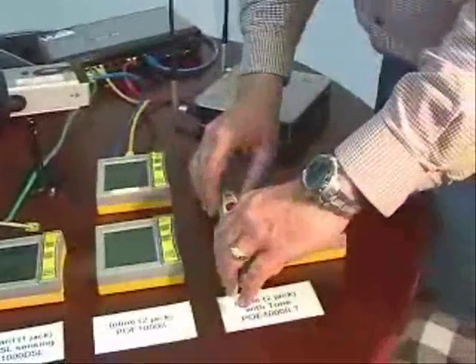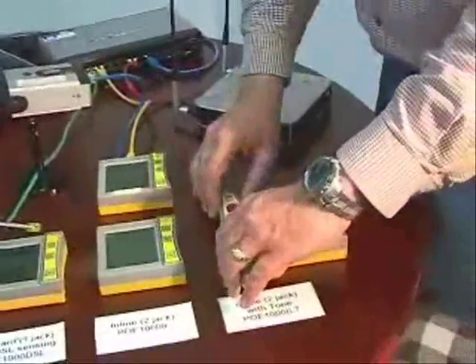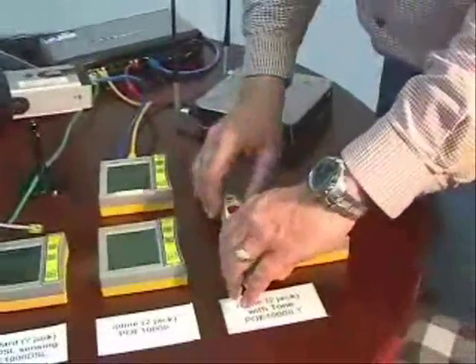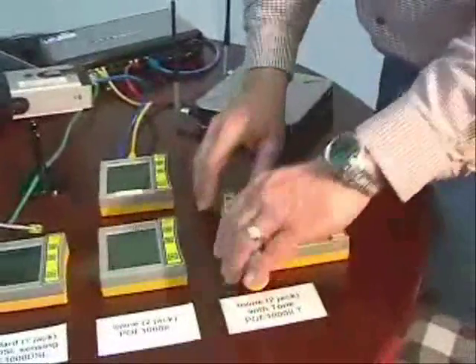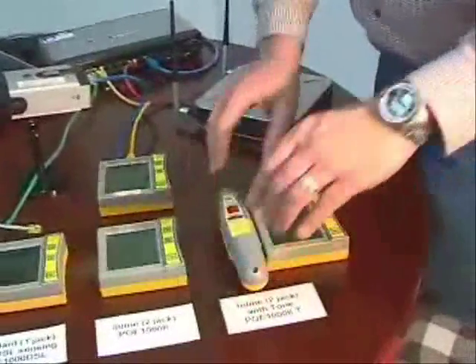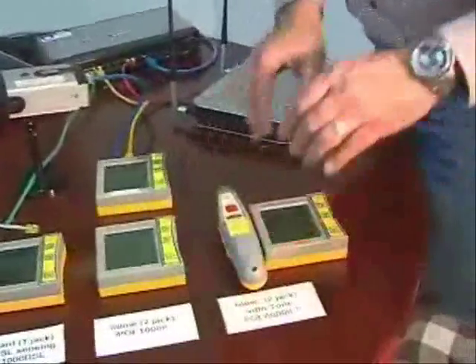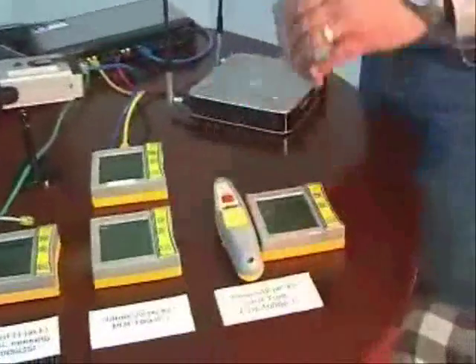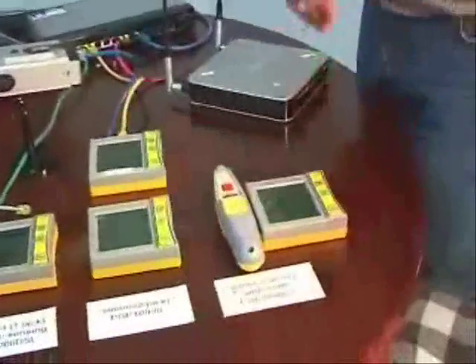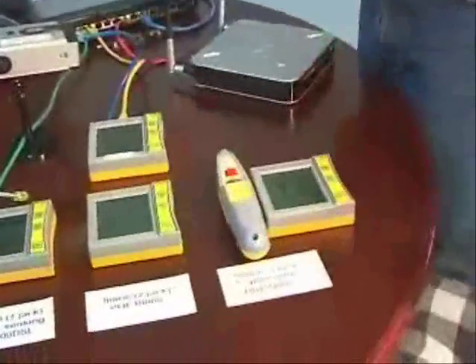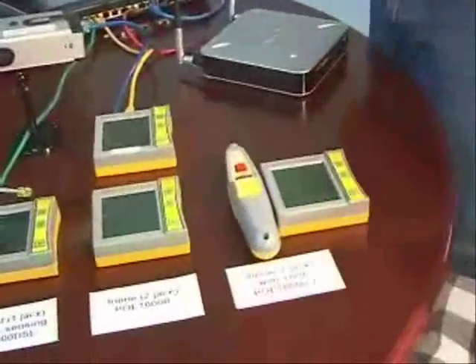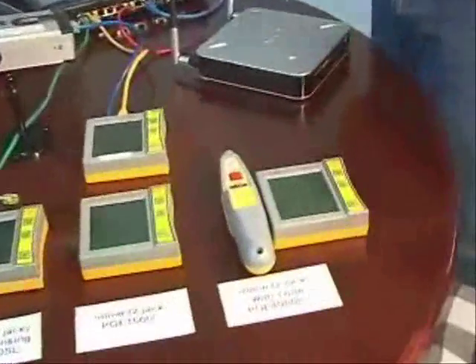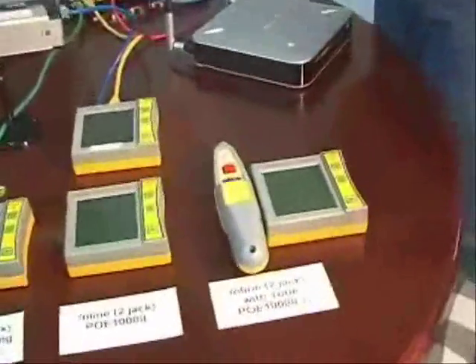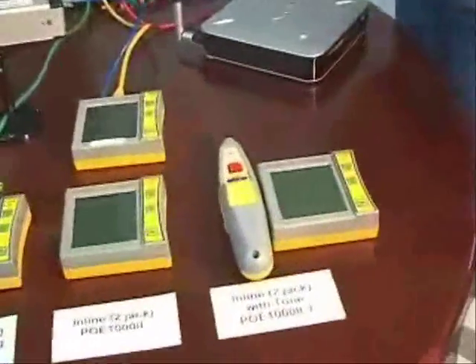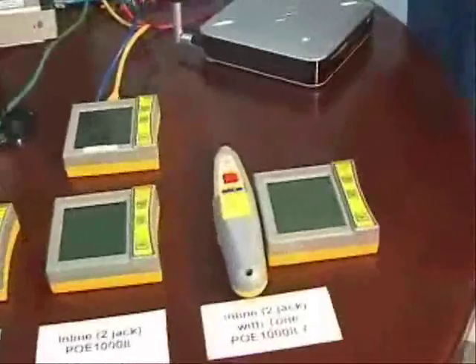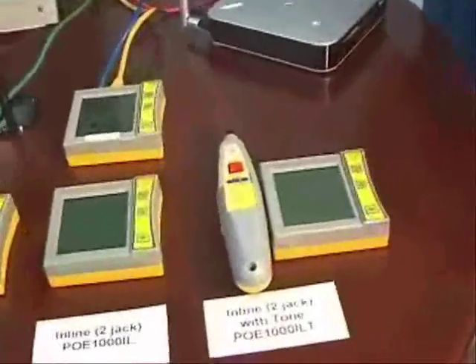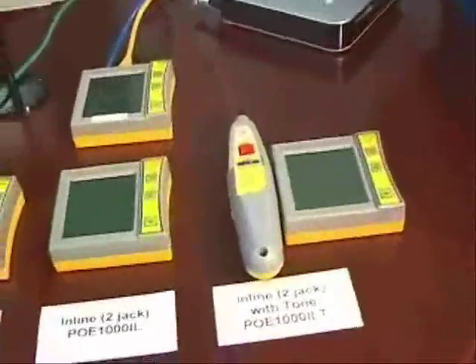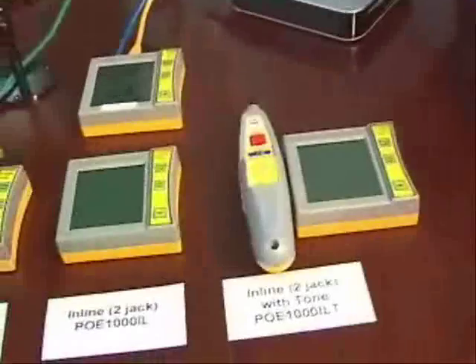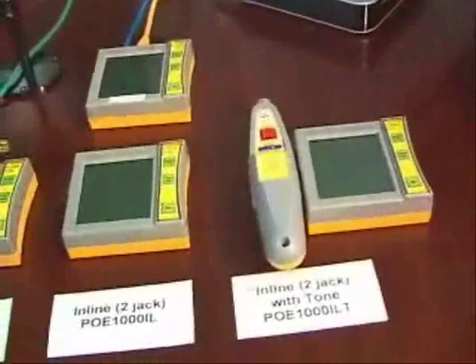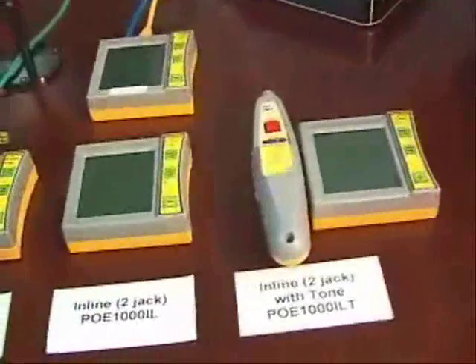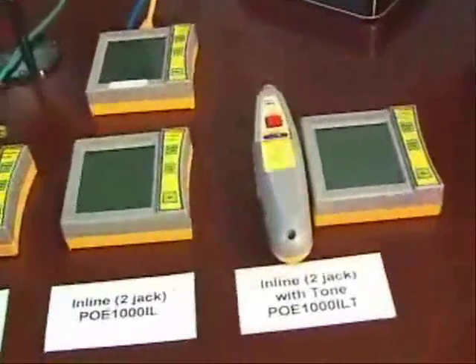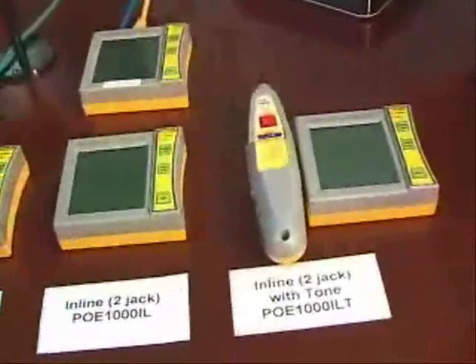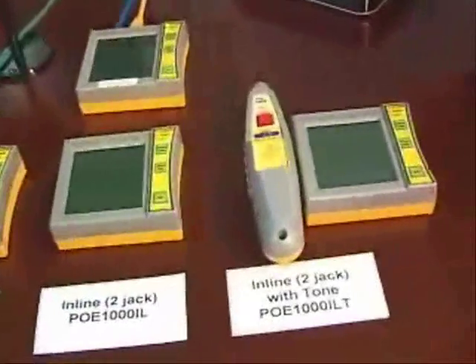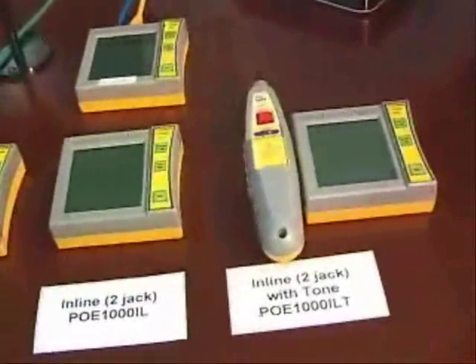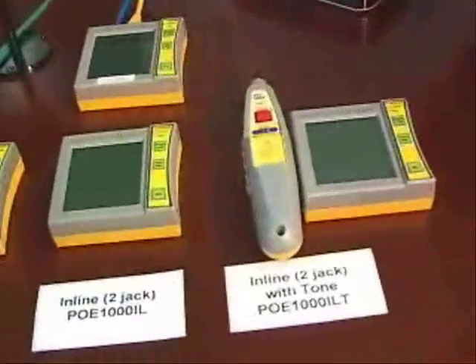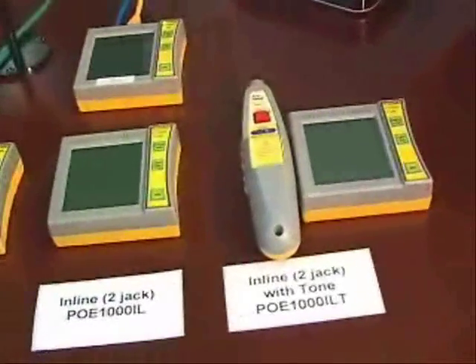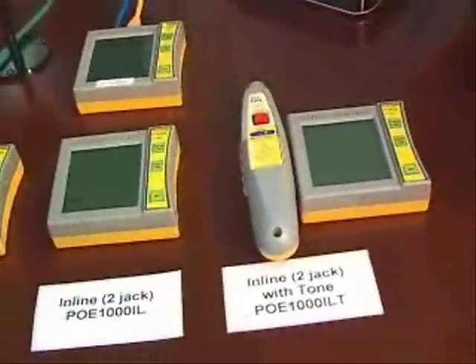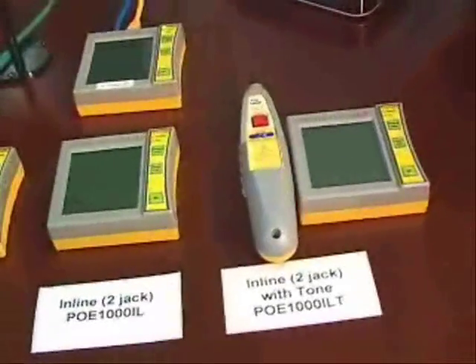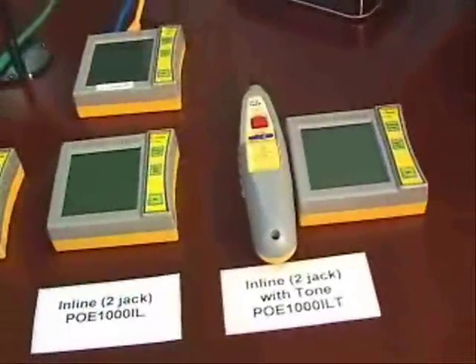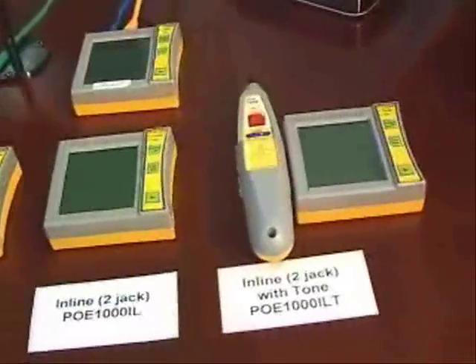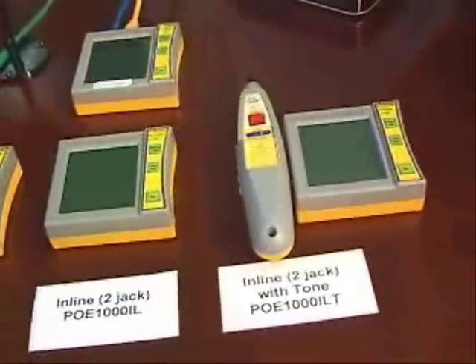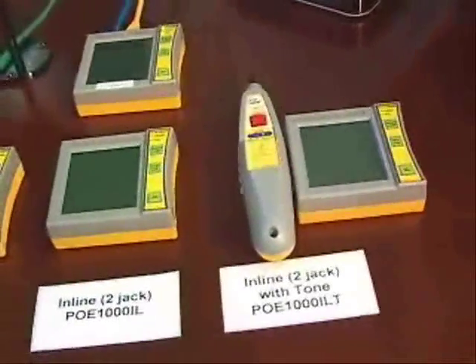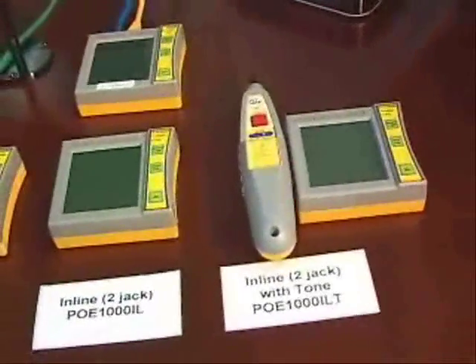To learn more about each of these models, please see their individual videos.